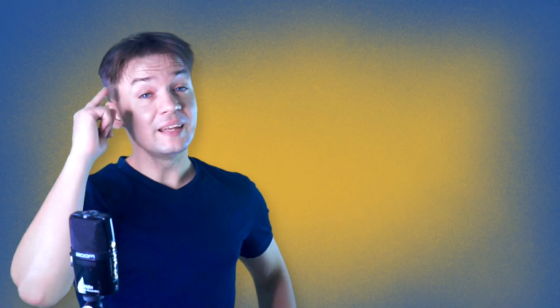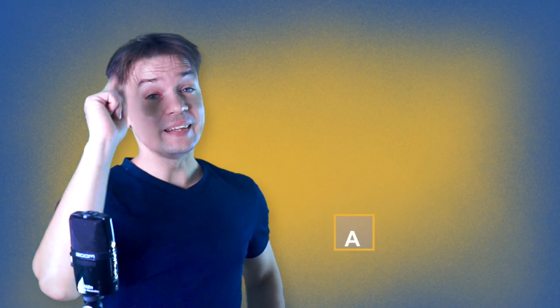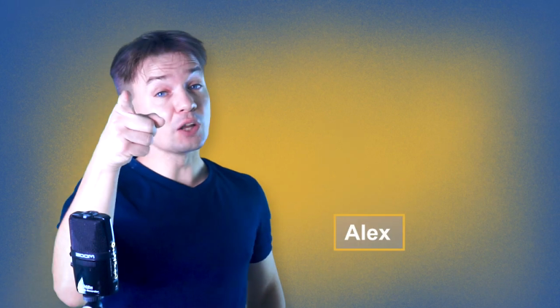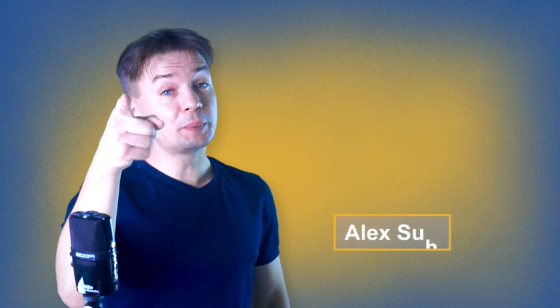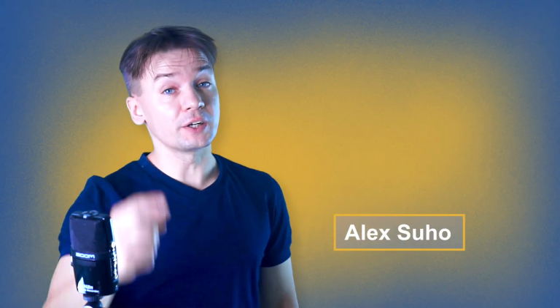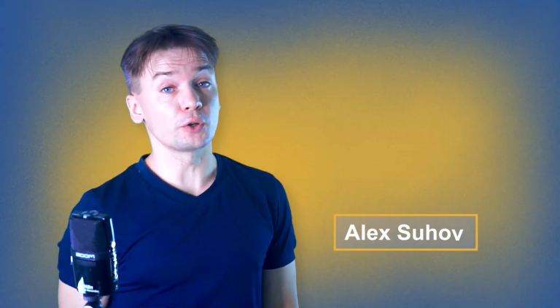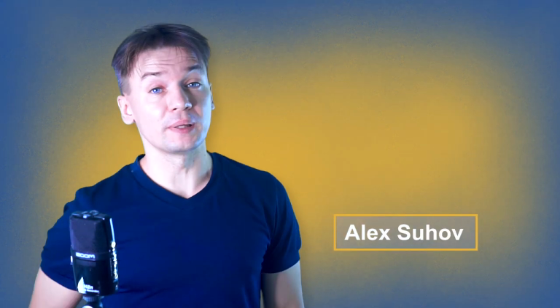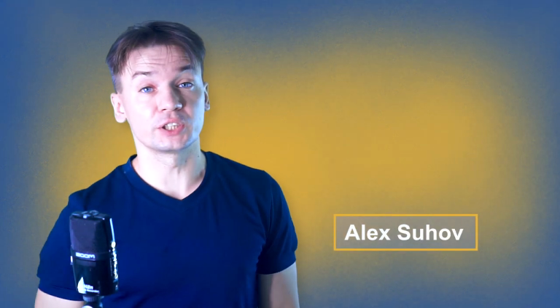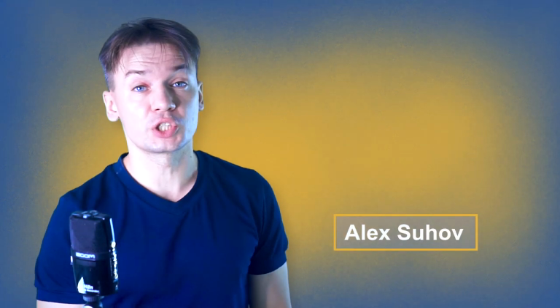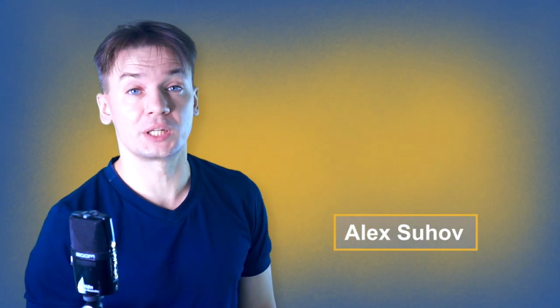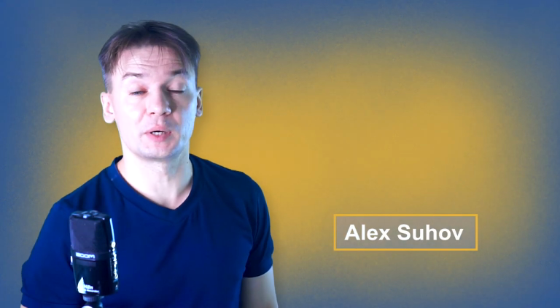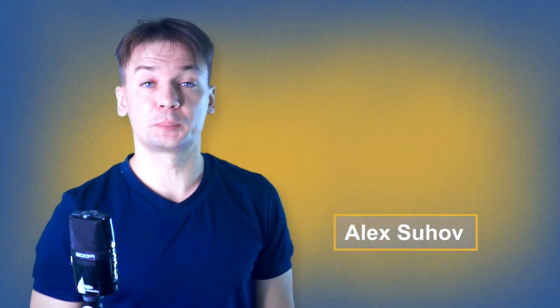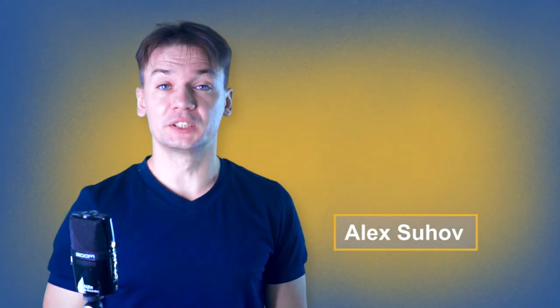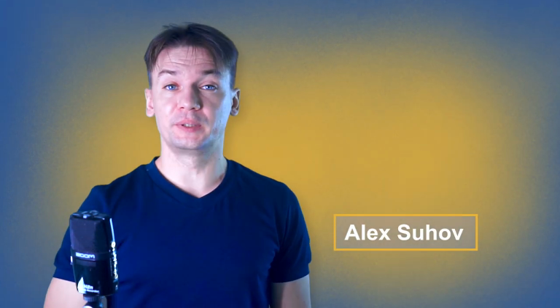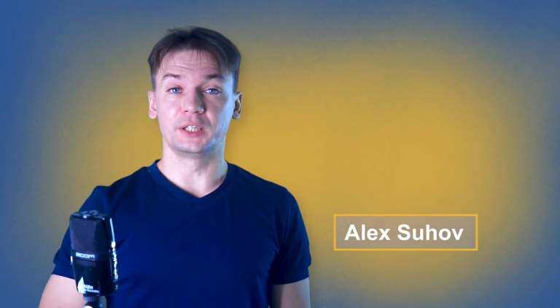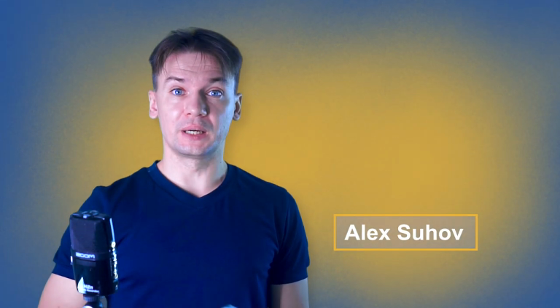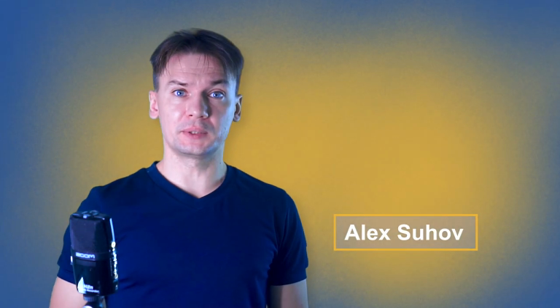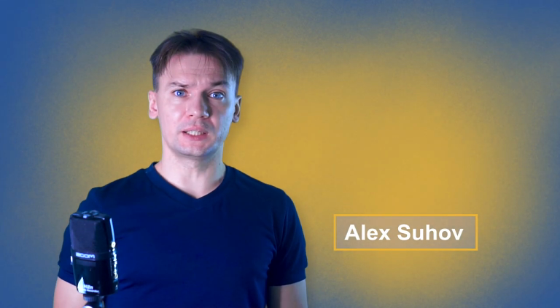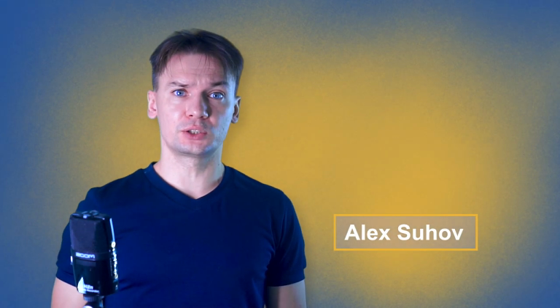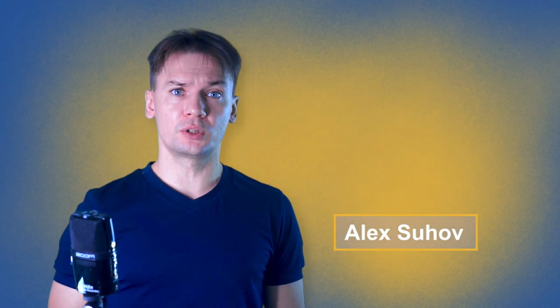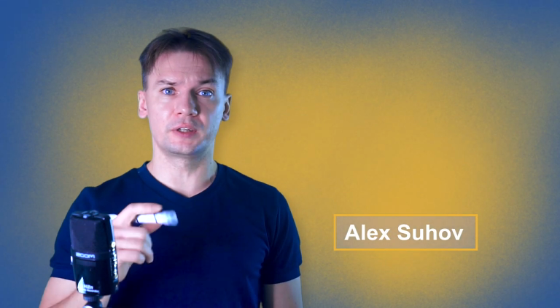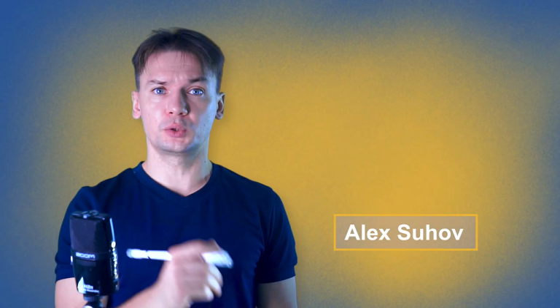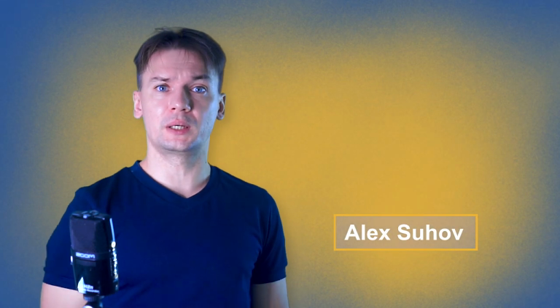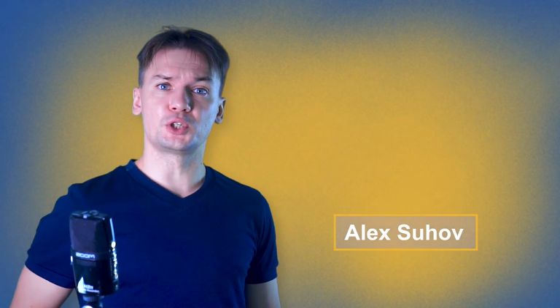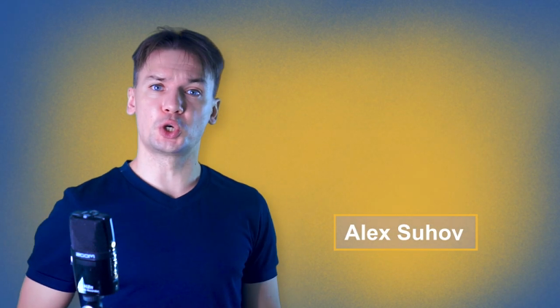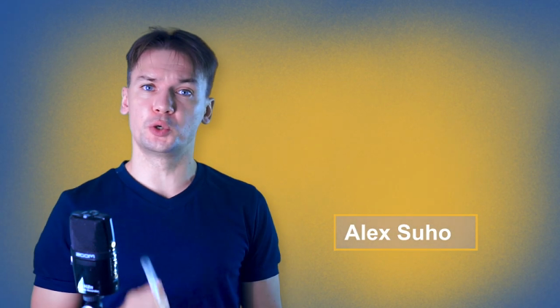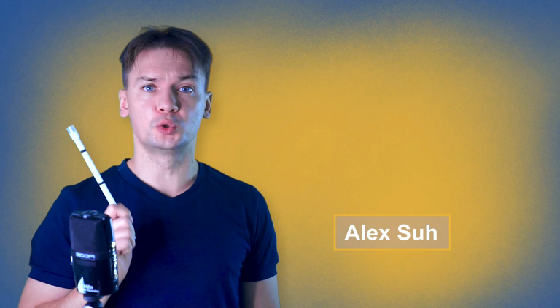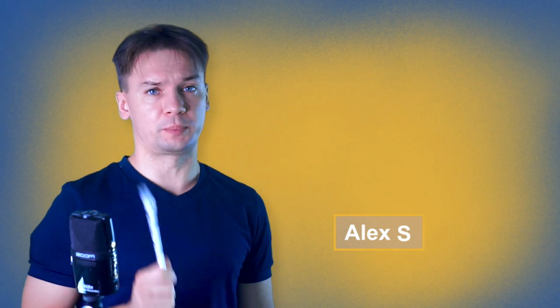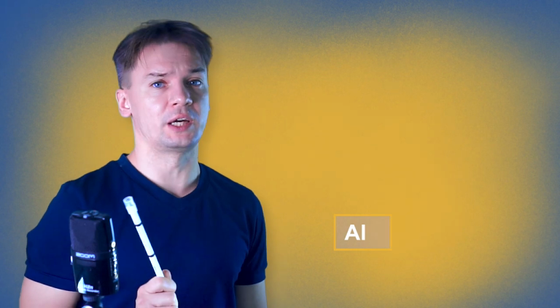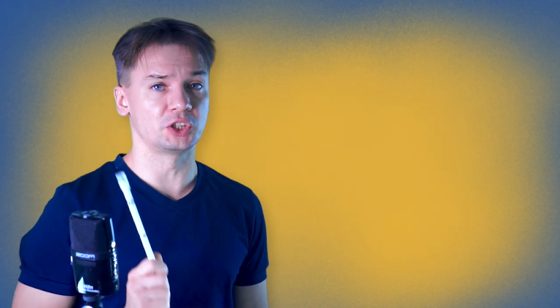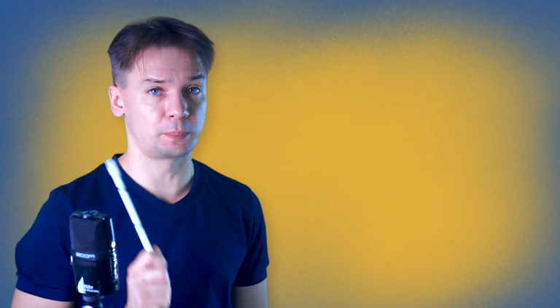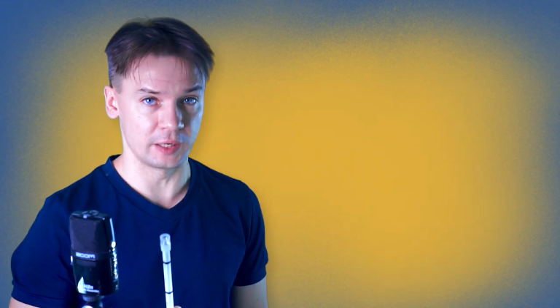Hello Spinner, you're on Penstock channel about Pen Spinning. My name is Alex Tsuchov and today I will show you Spider Spin.